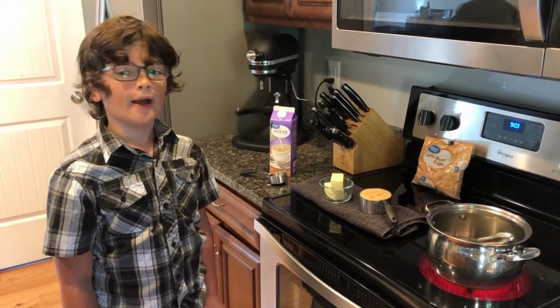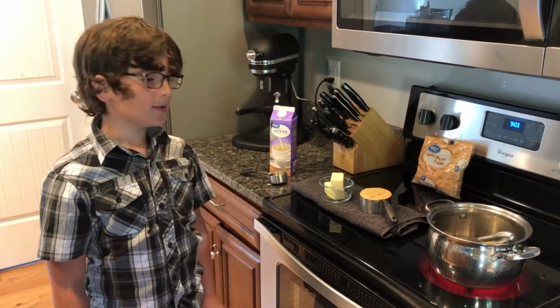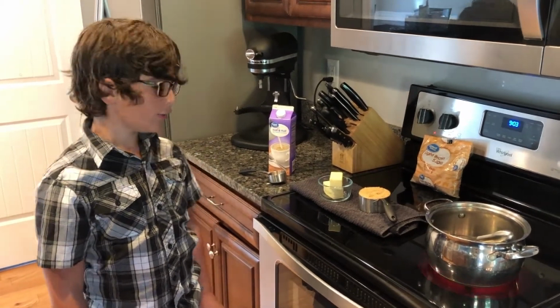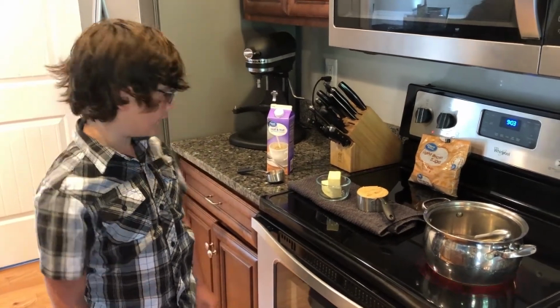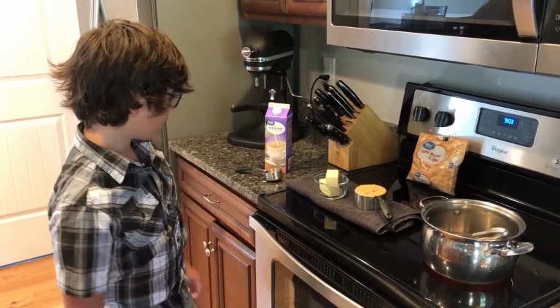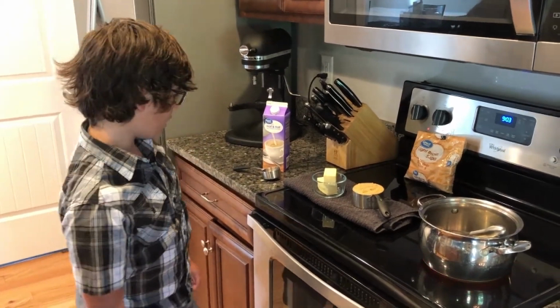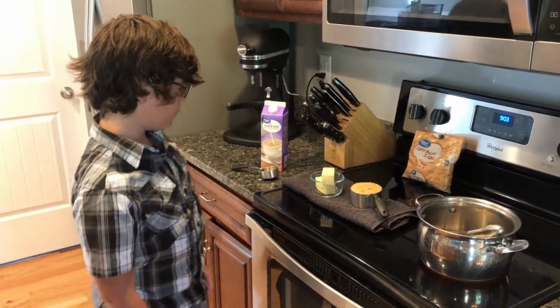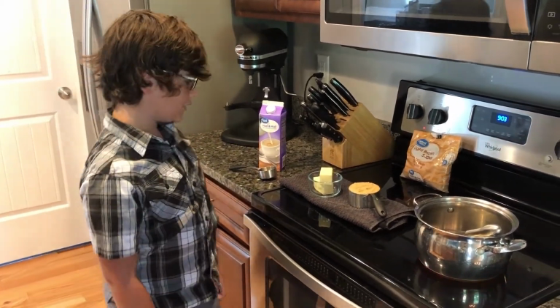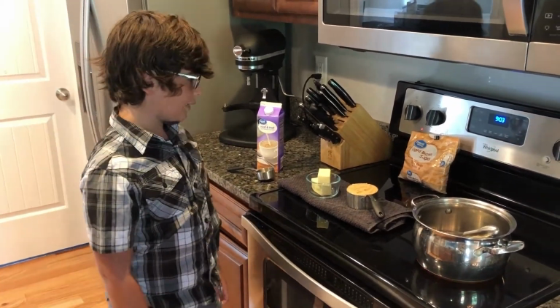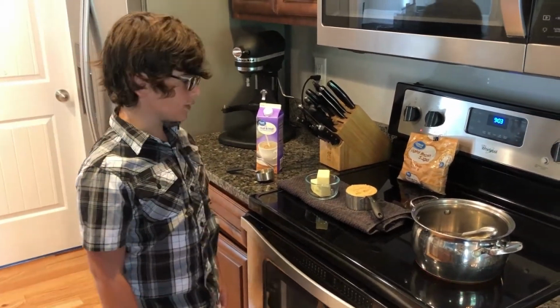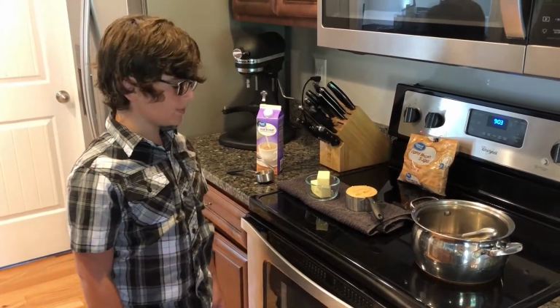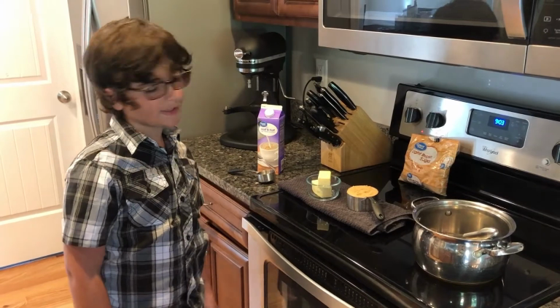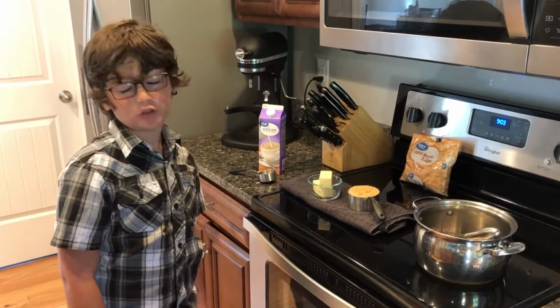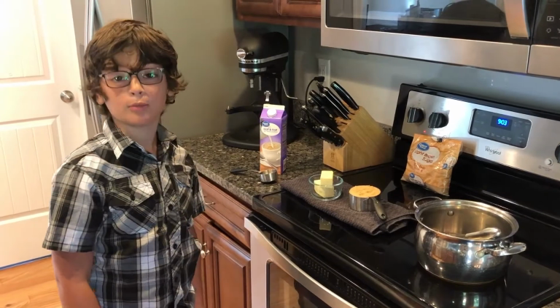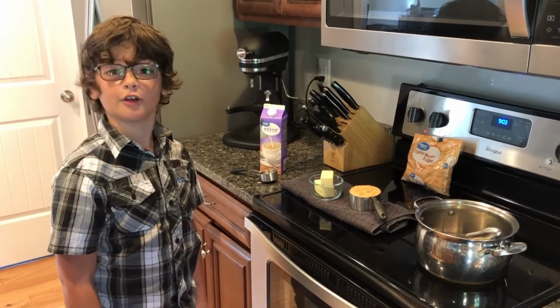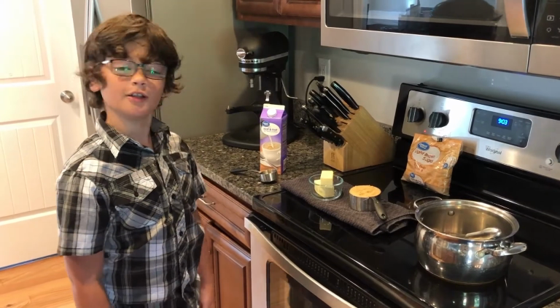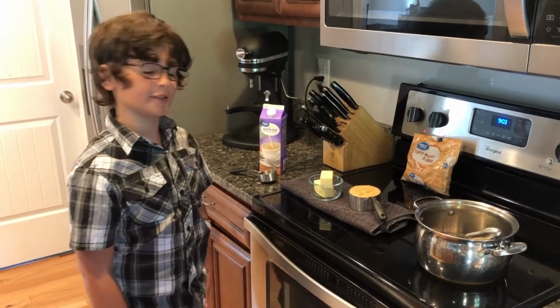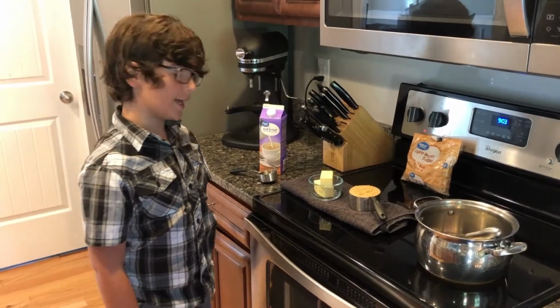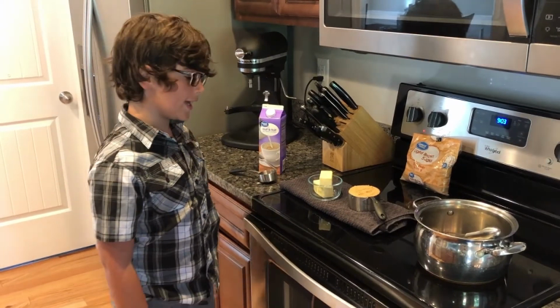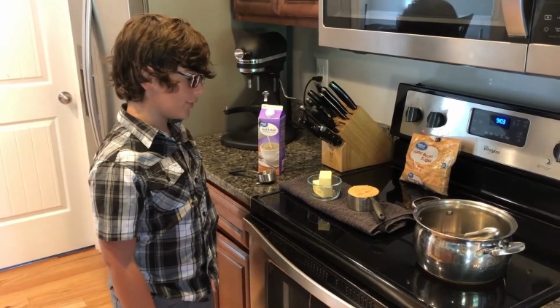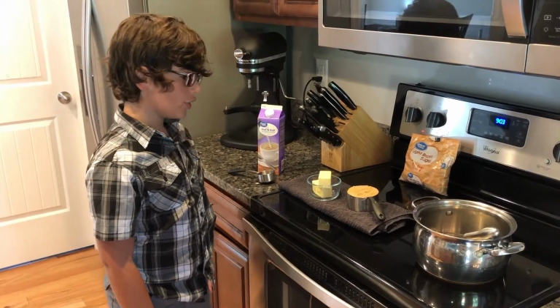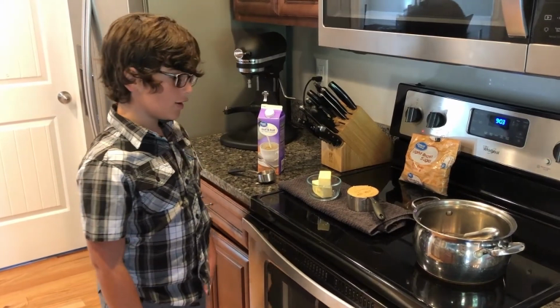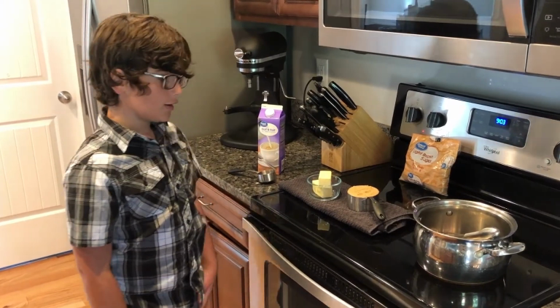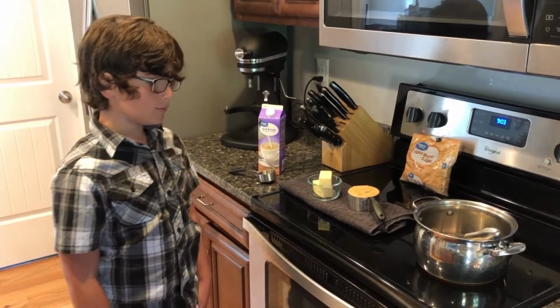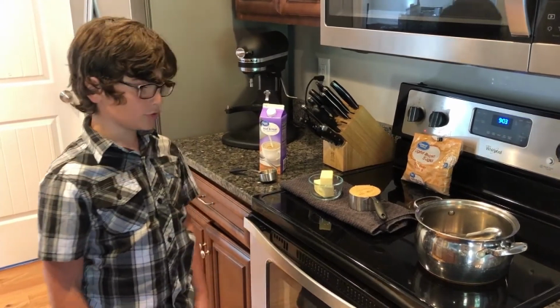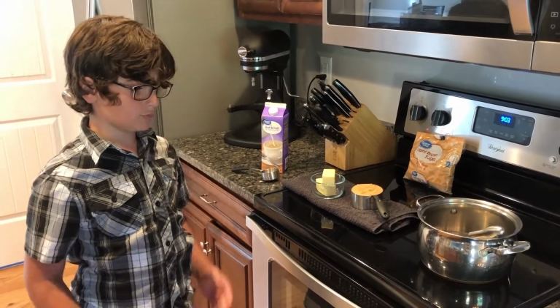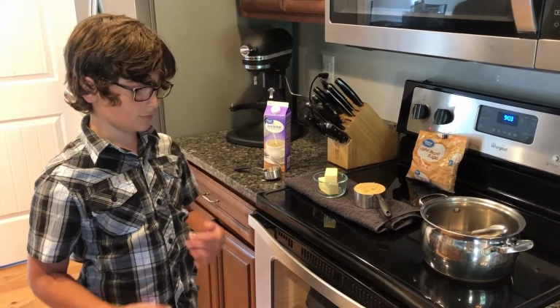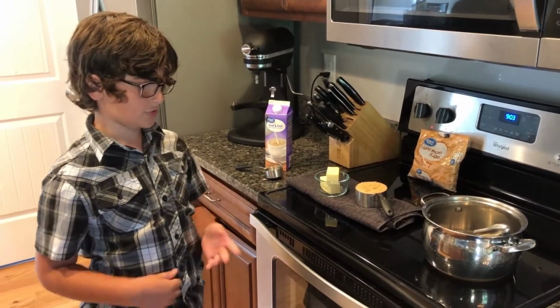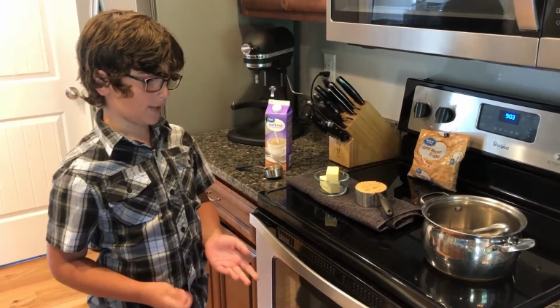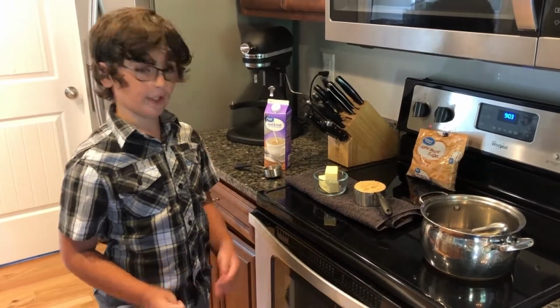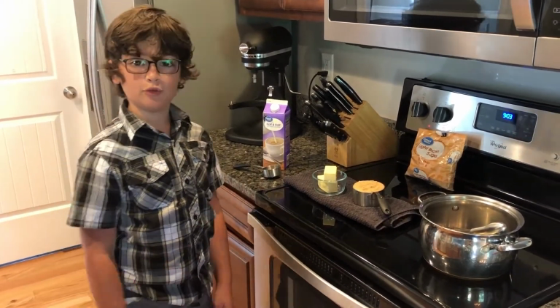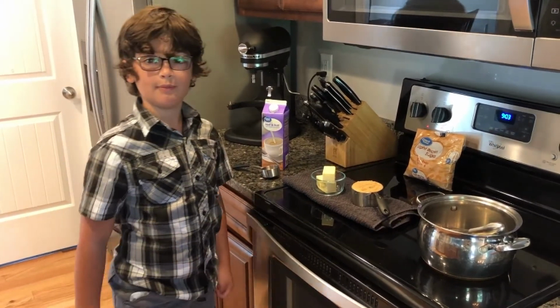Hello there, today we are going to be making caramel sauce and let's dive right into it.